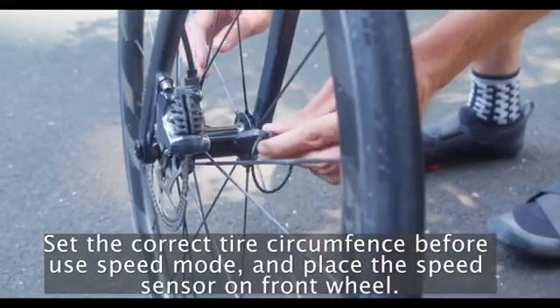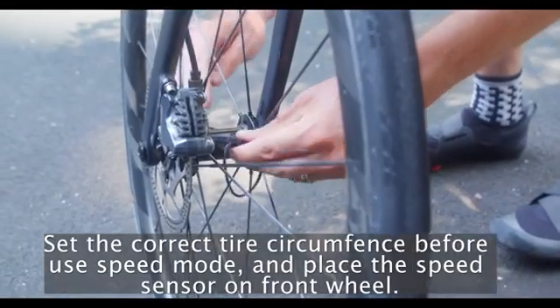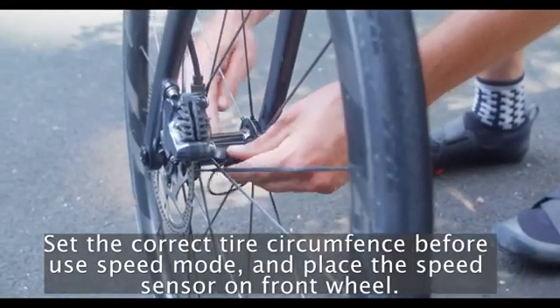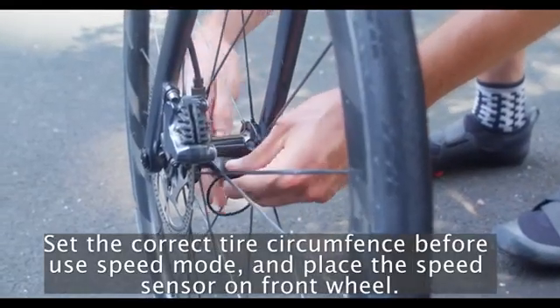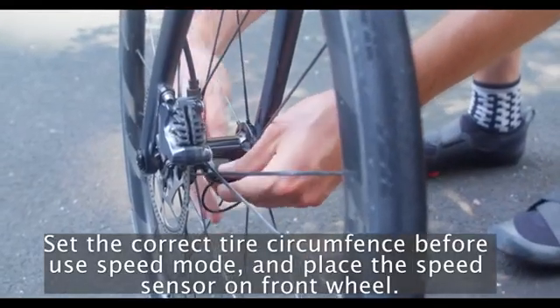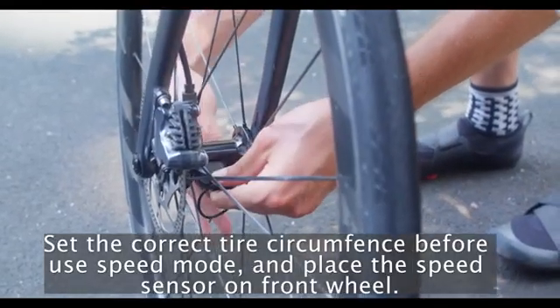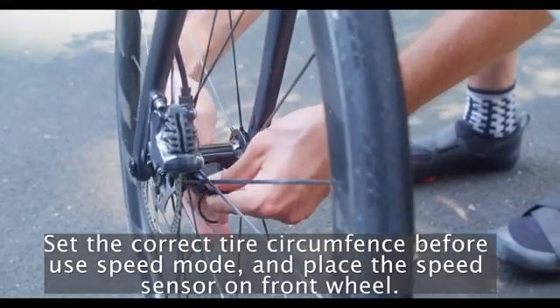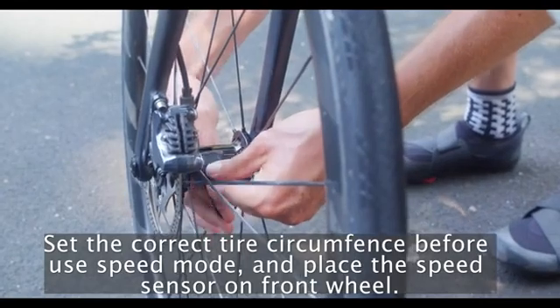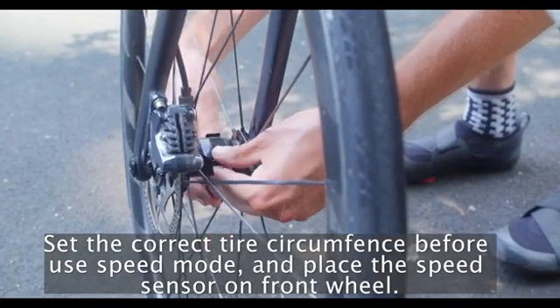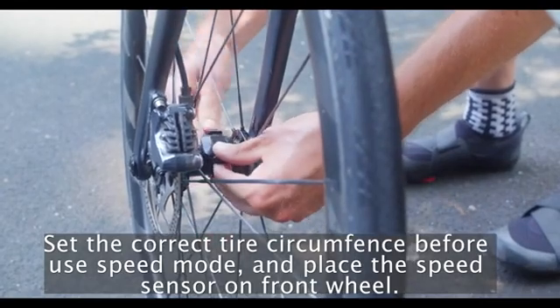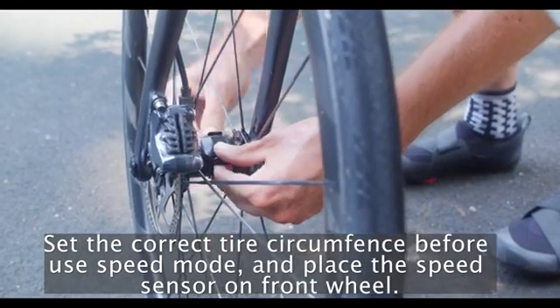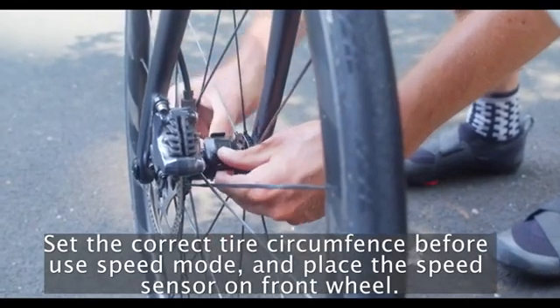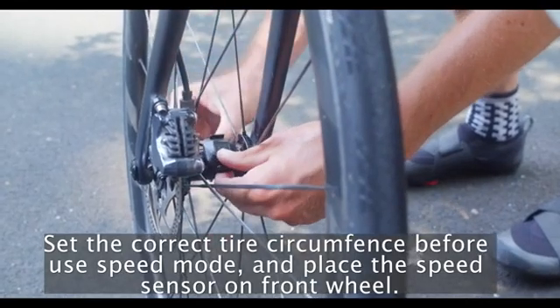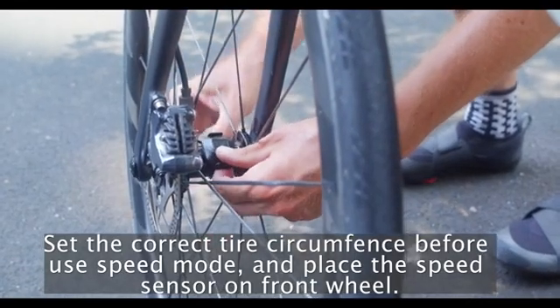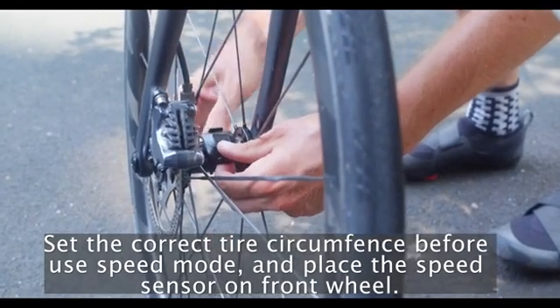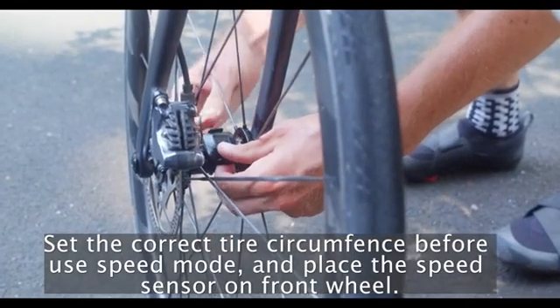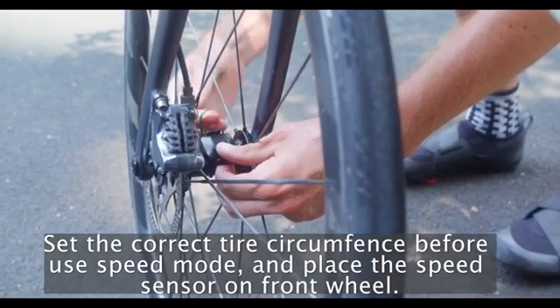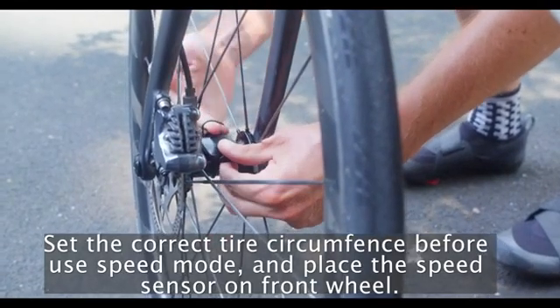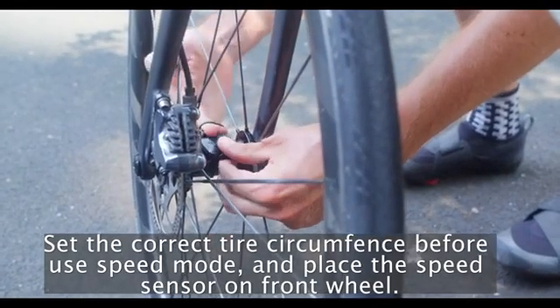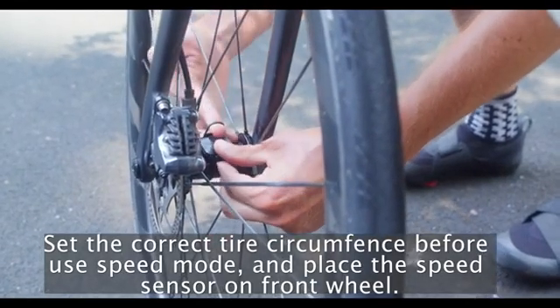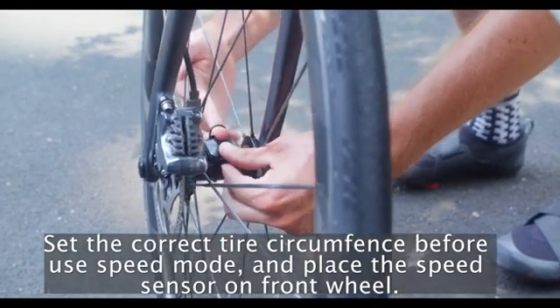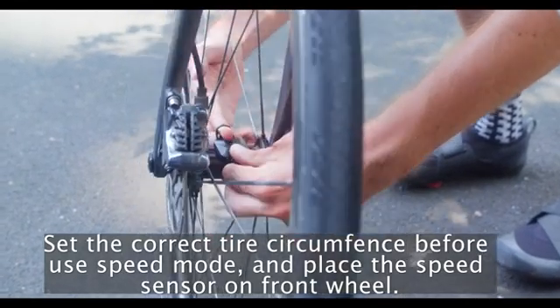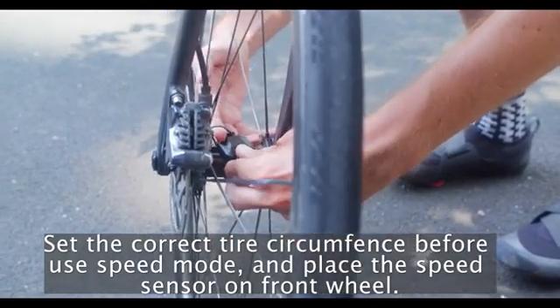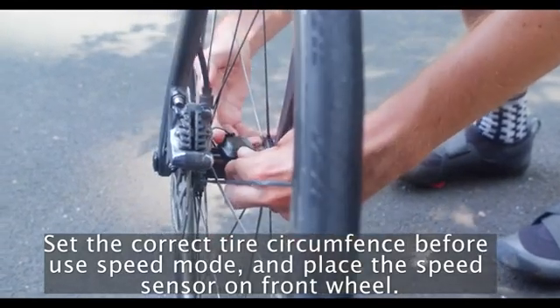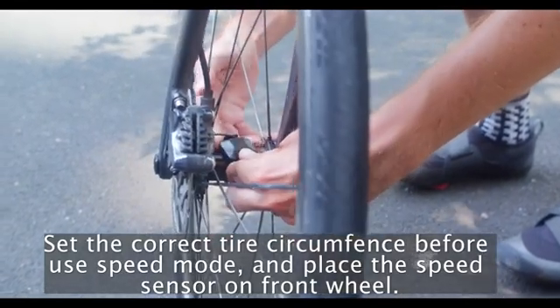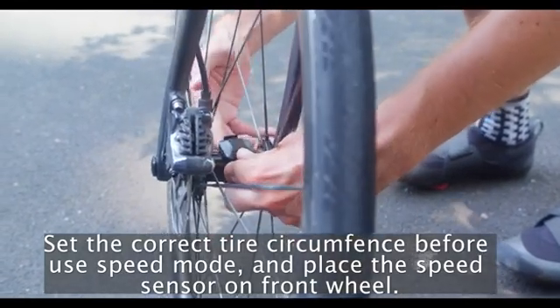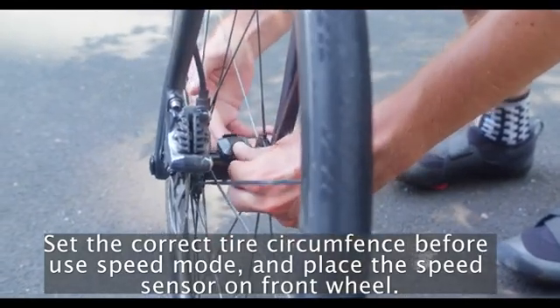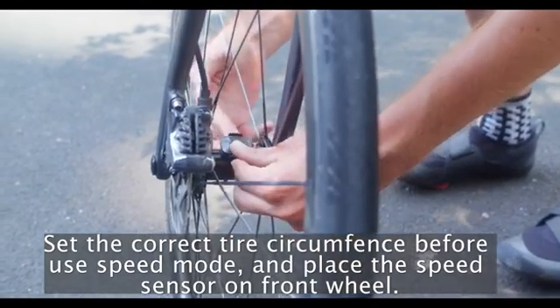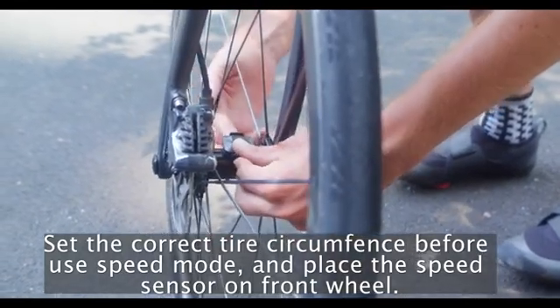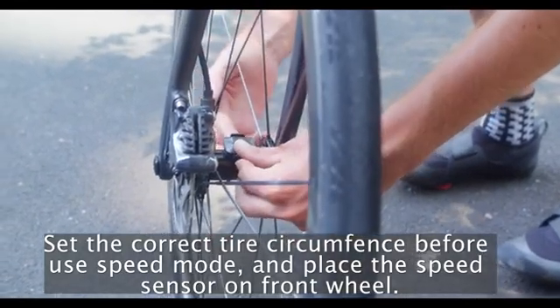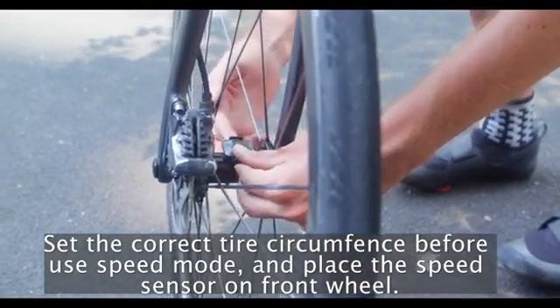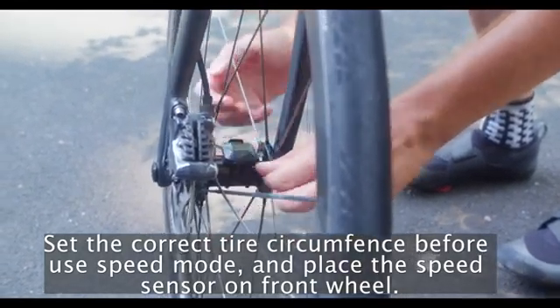To measure speed, grab the big rubber band and attach the Vortex on the inside of the front wheel.